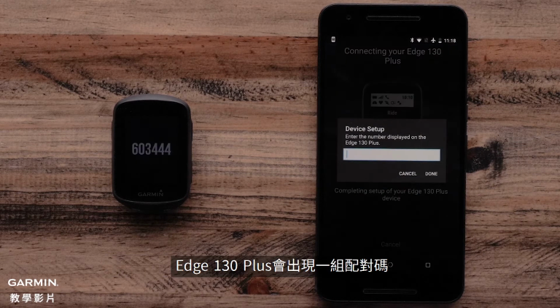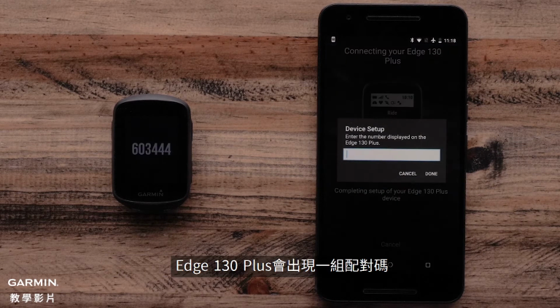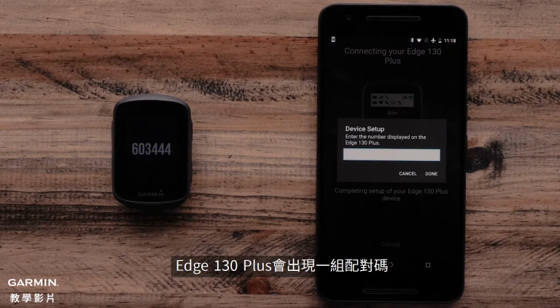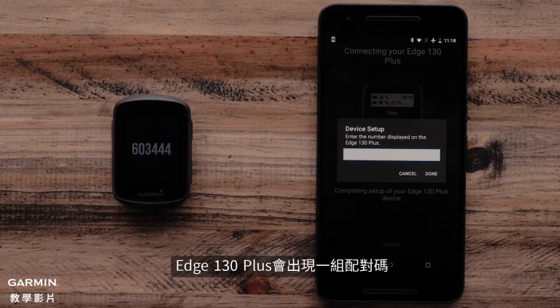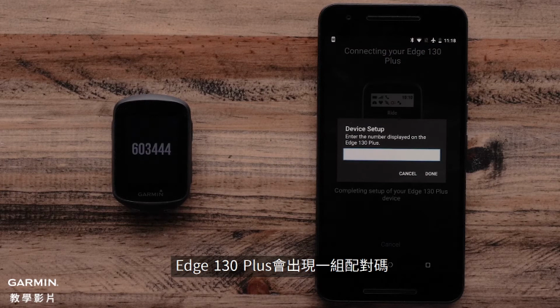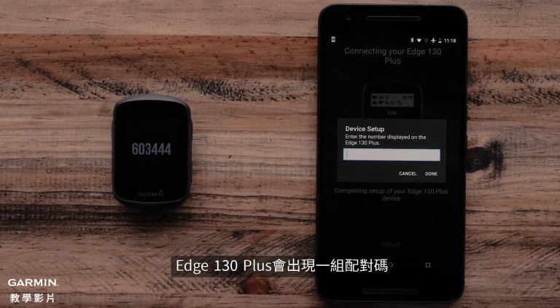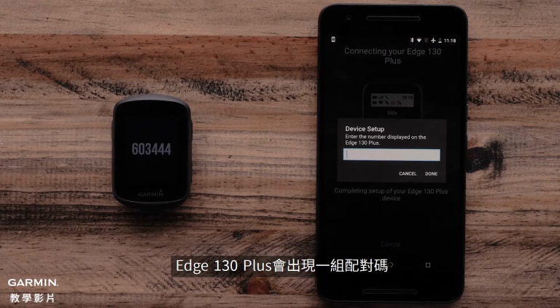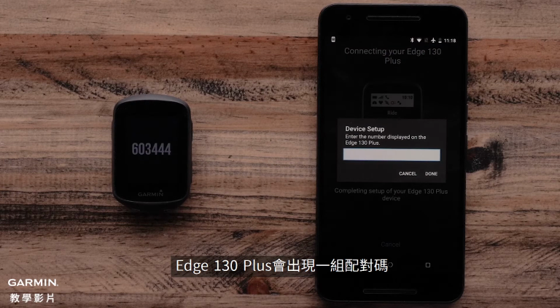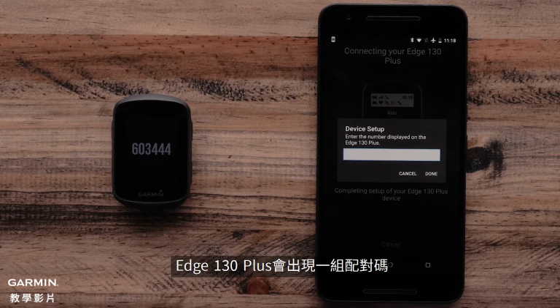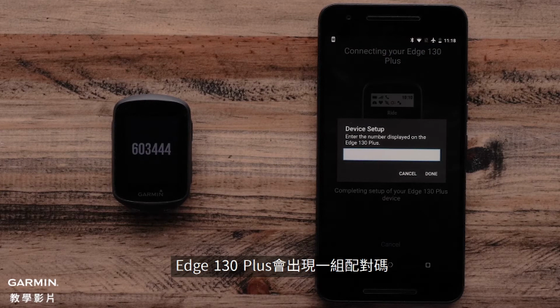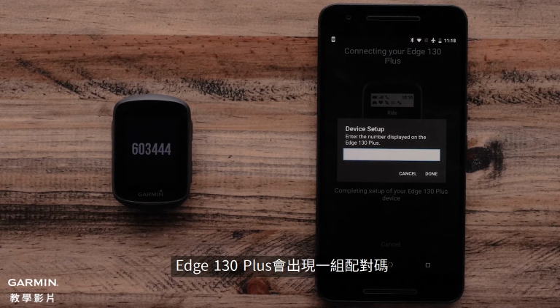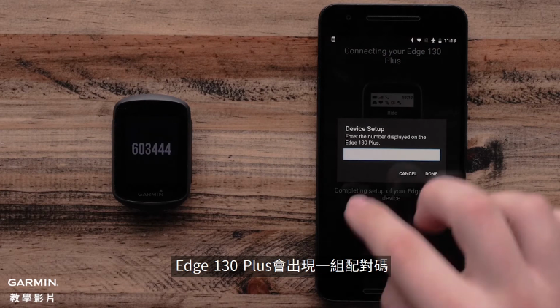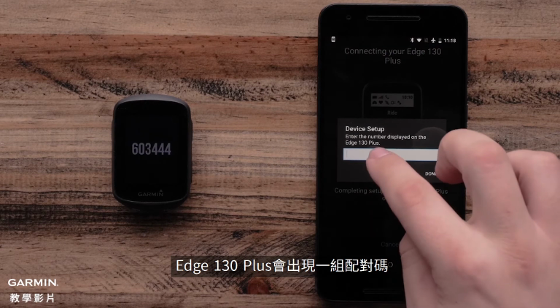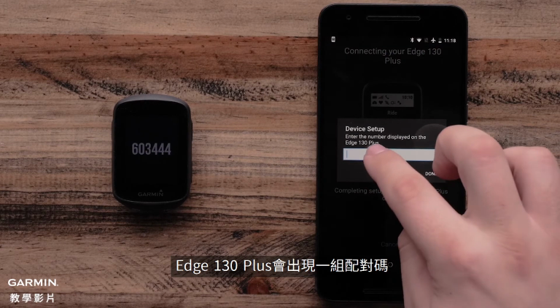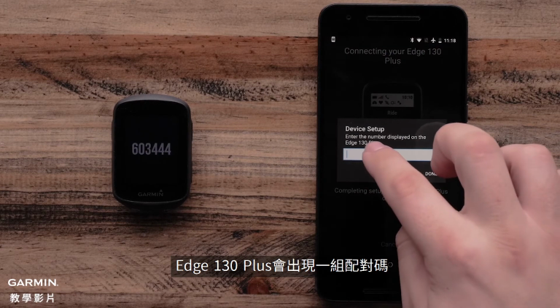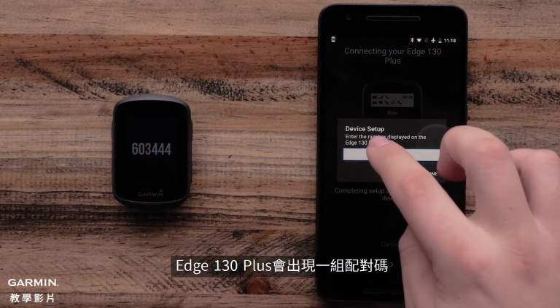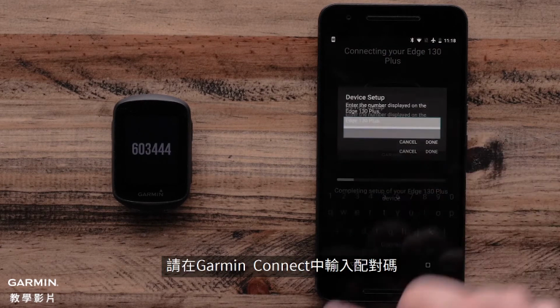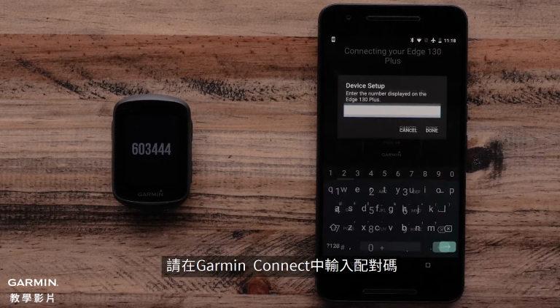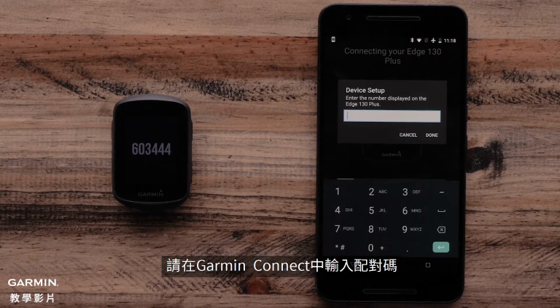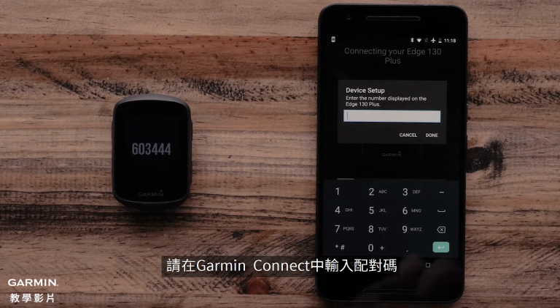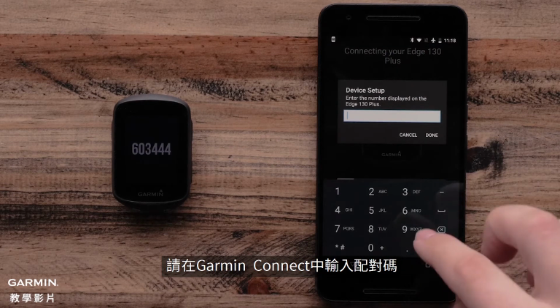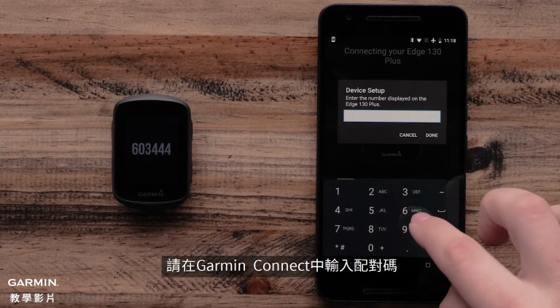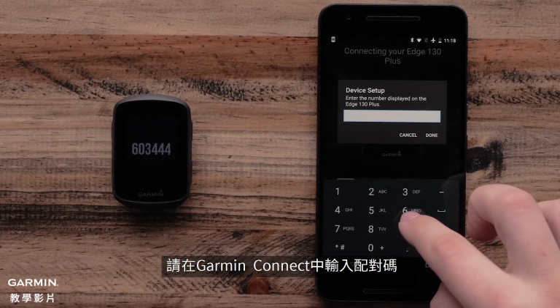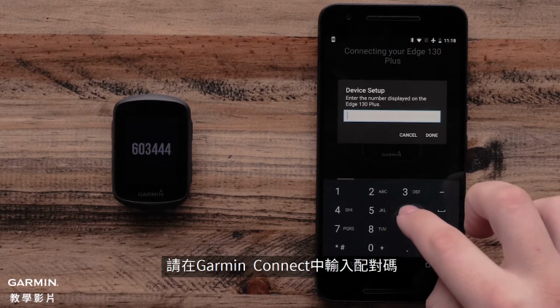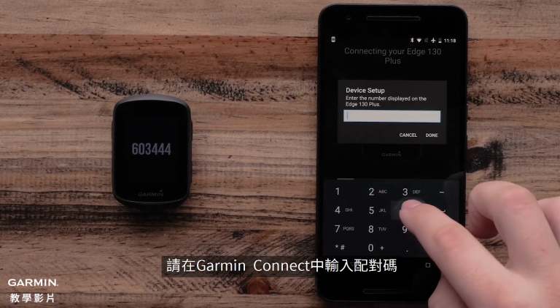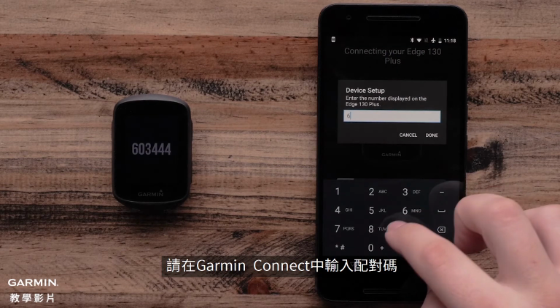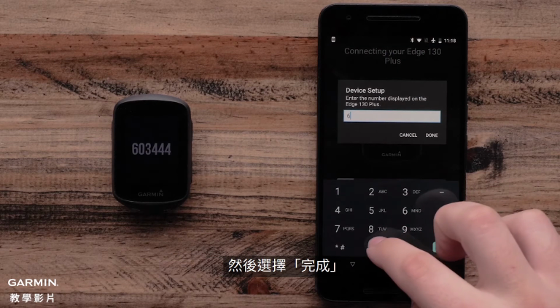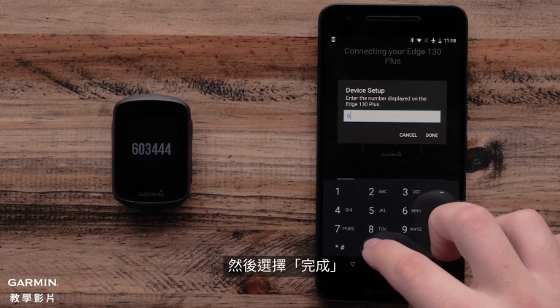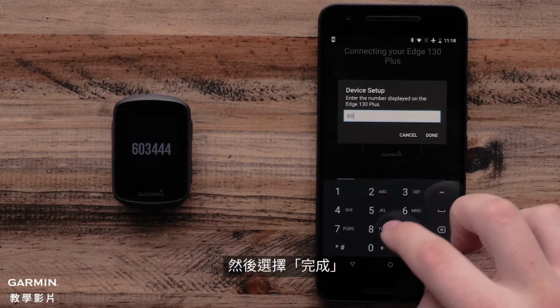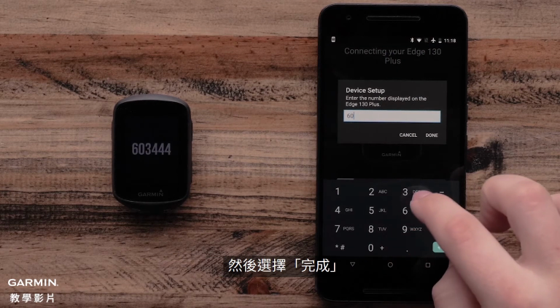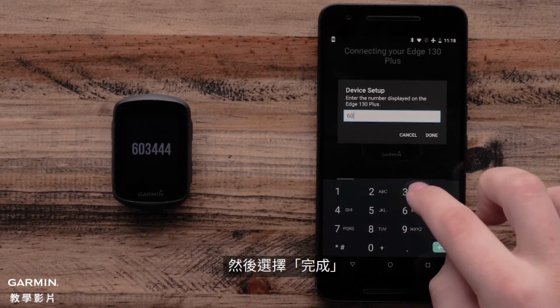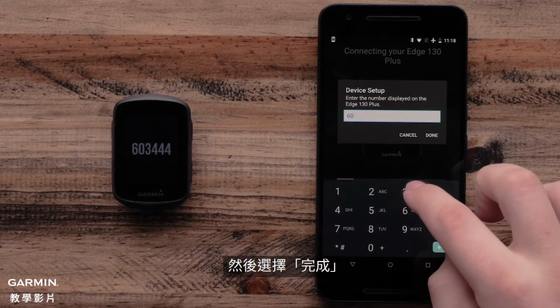The Garmin Edge 130 Plus will prompt for a pairing code. Enter the pairing code into the app, then select Done.